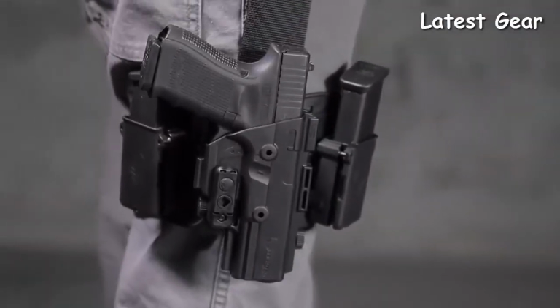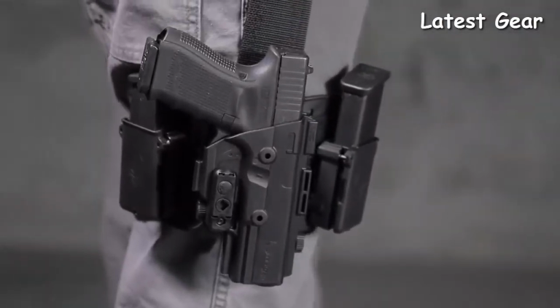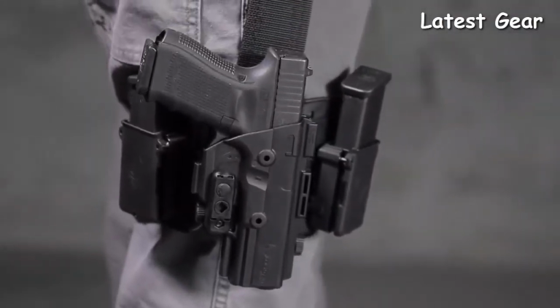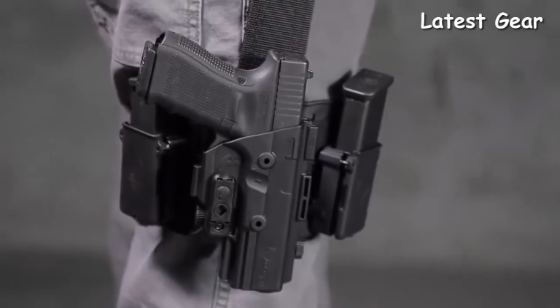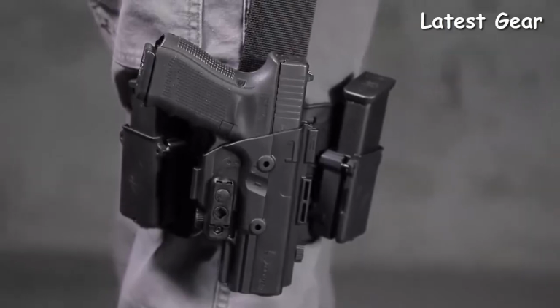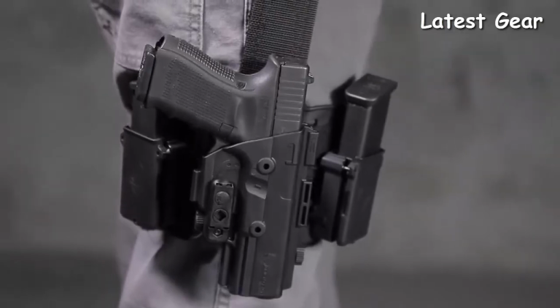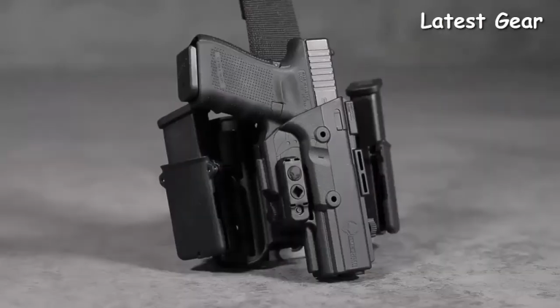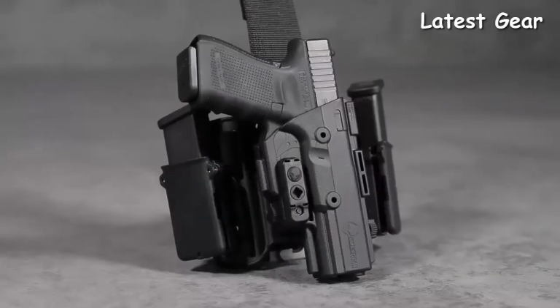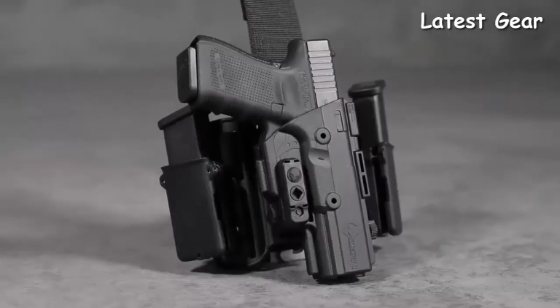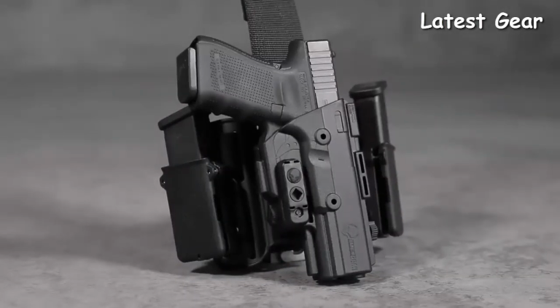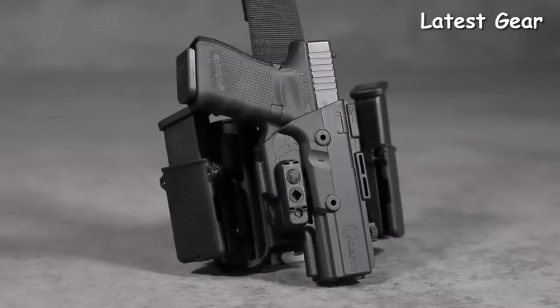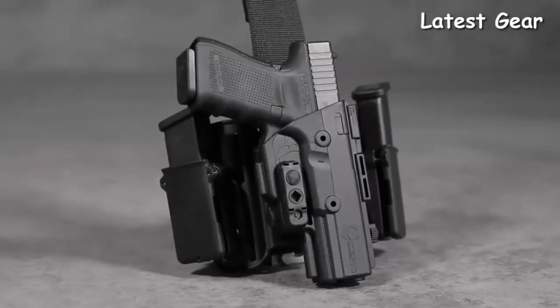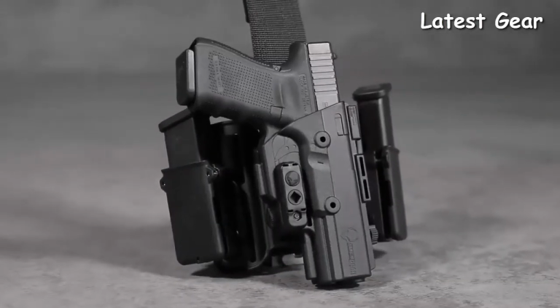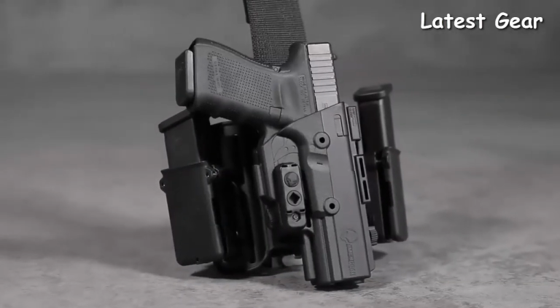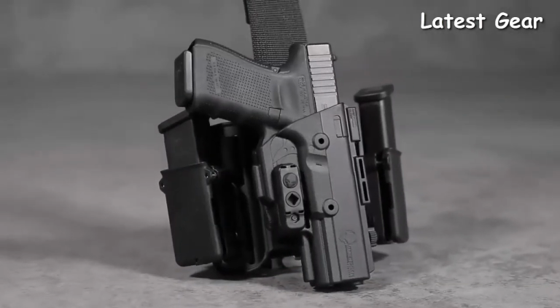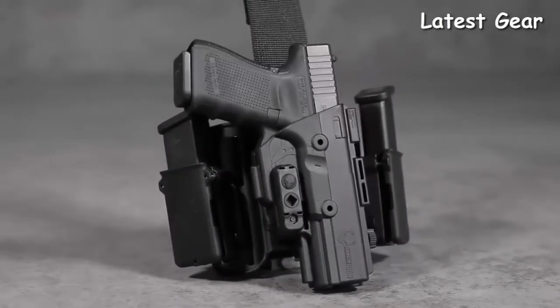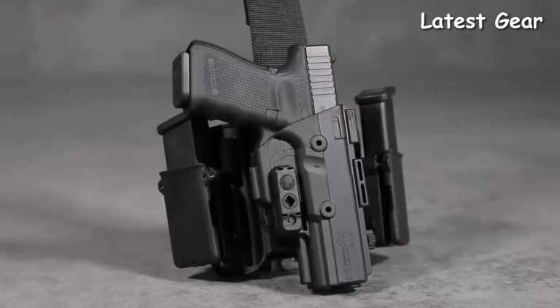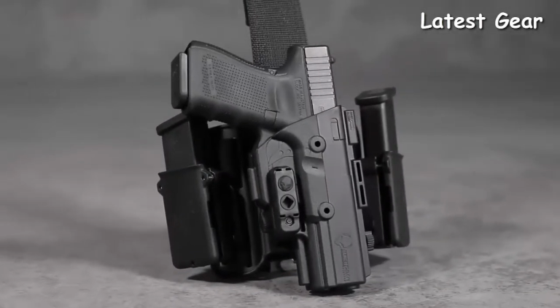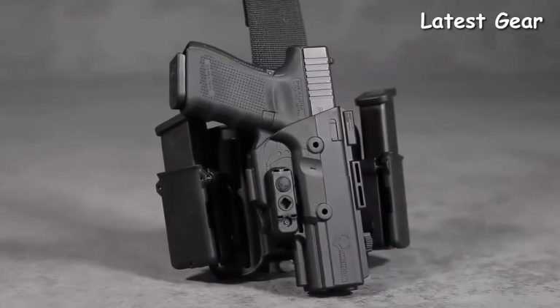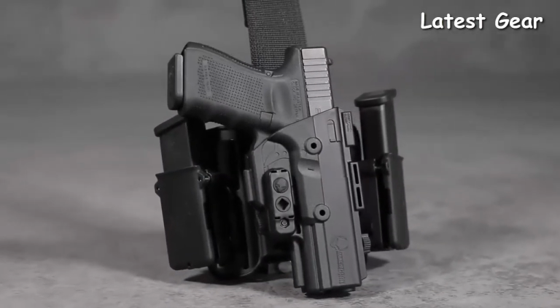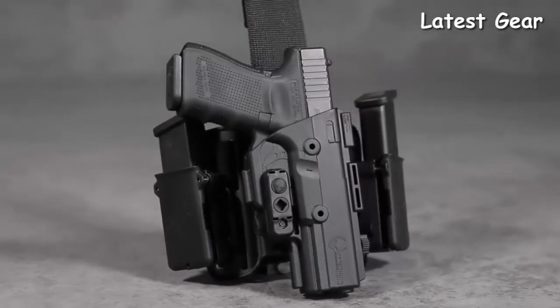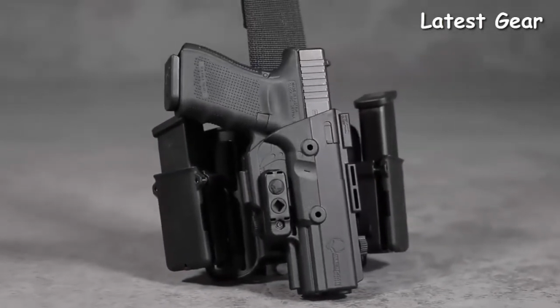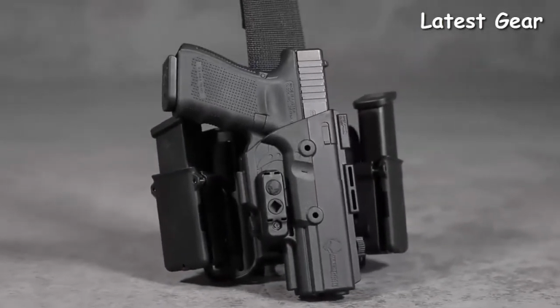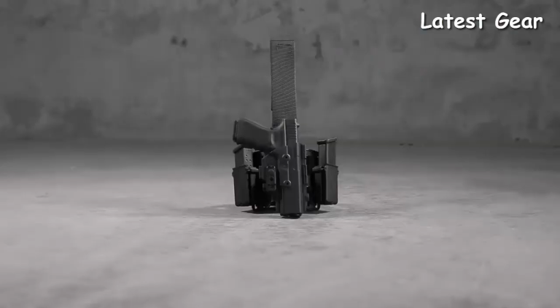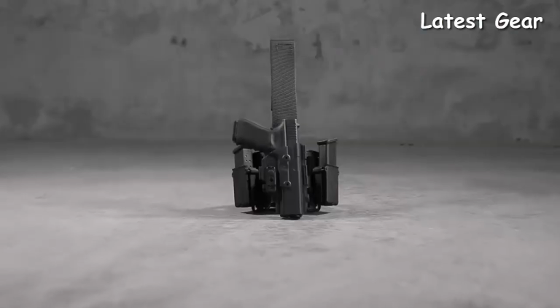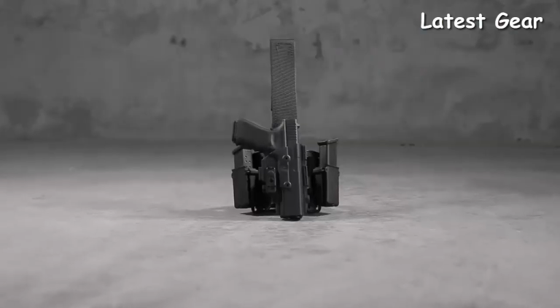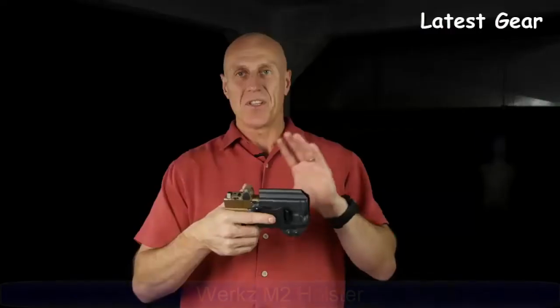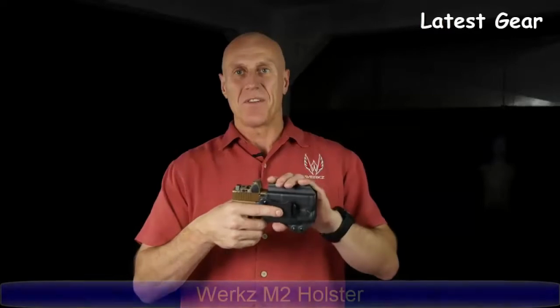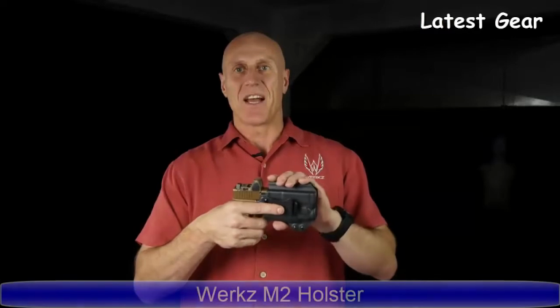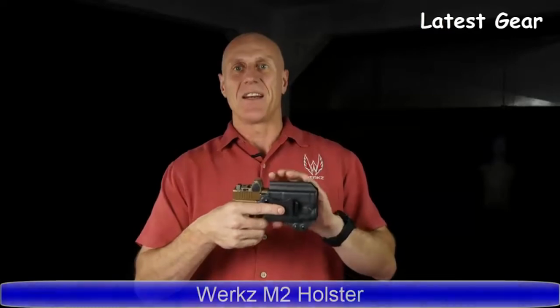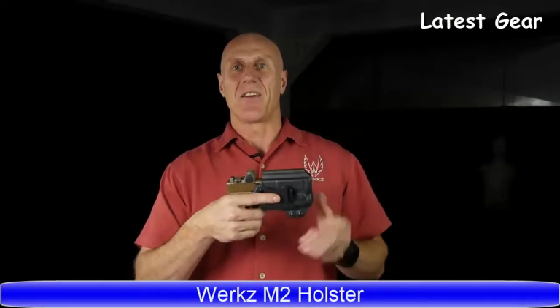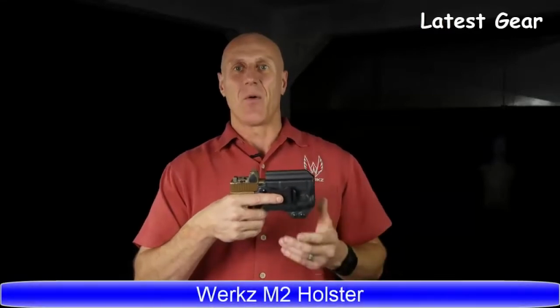The American-made ShapeShift is proudly backed by a 30-day test drive and forever warranty.